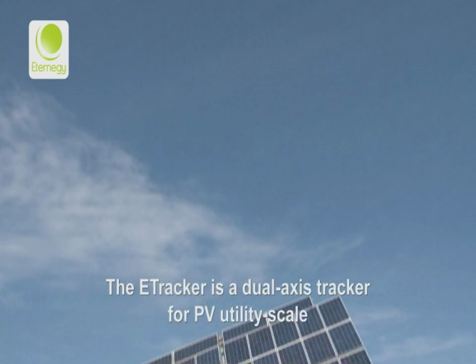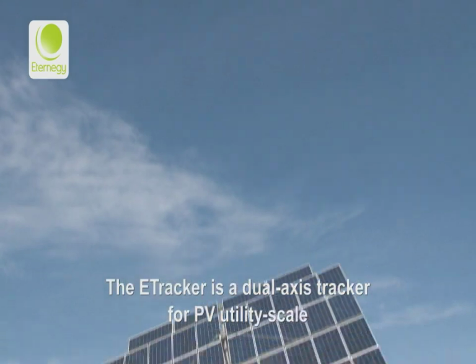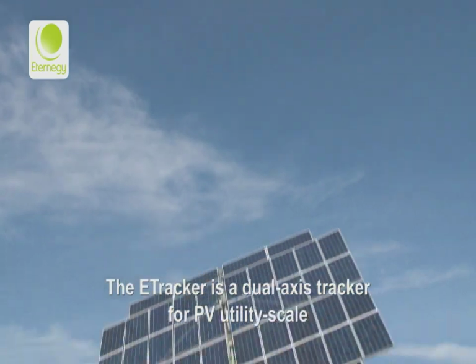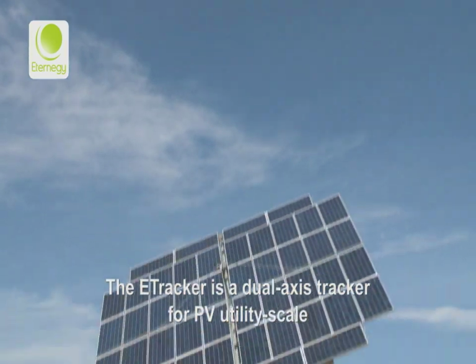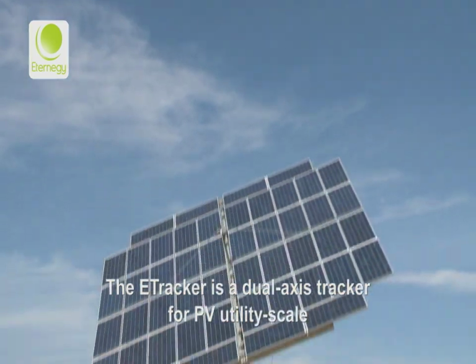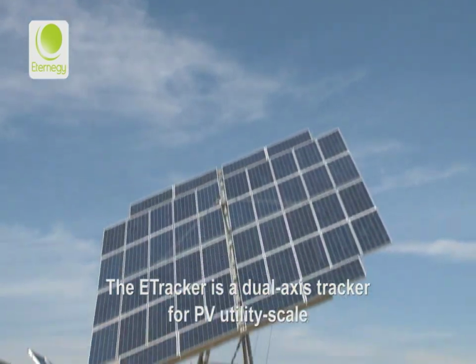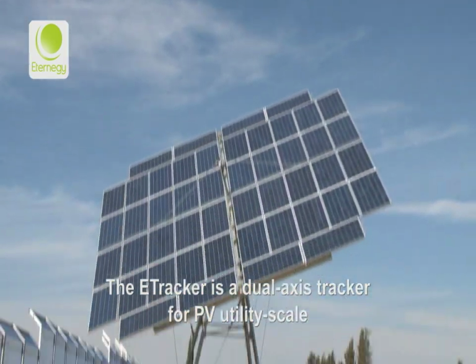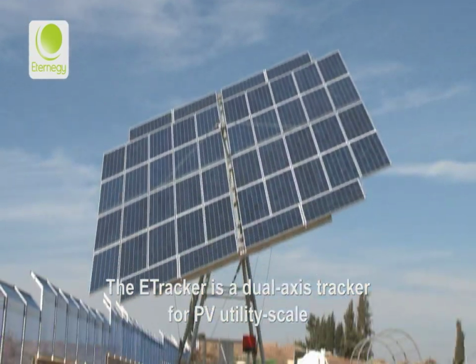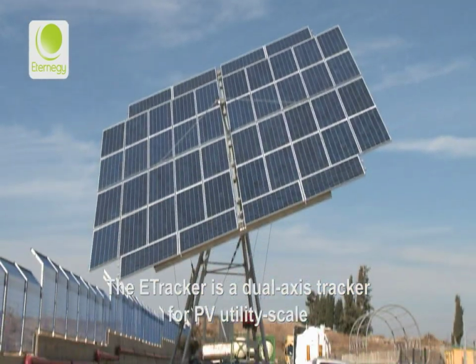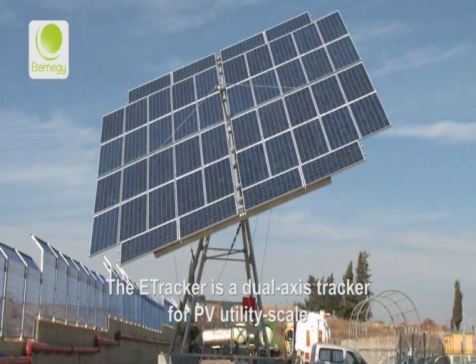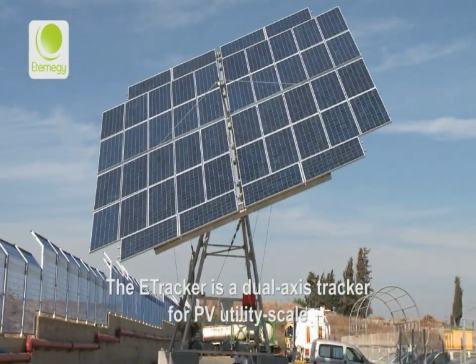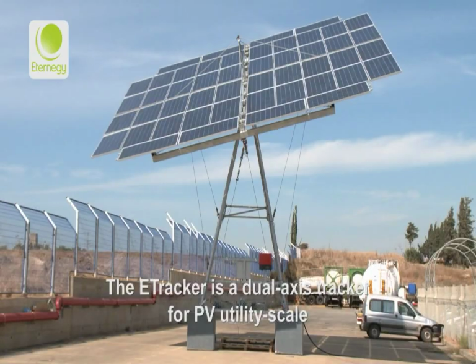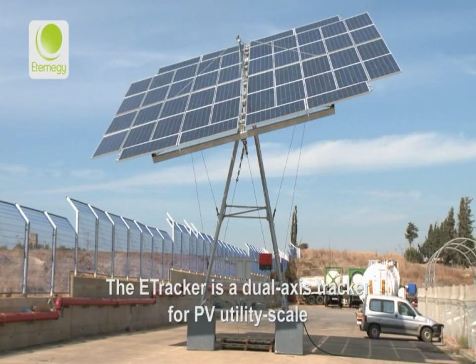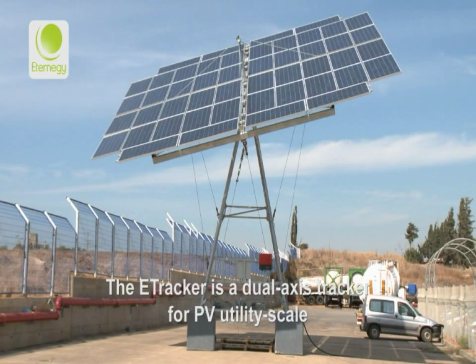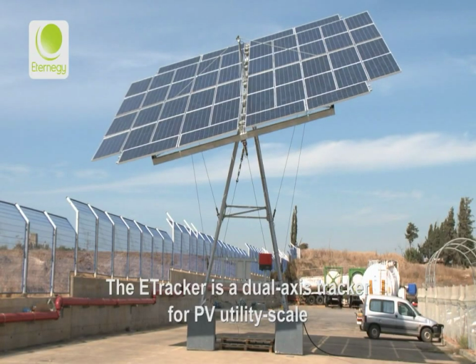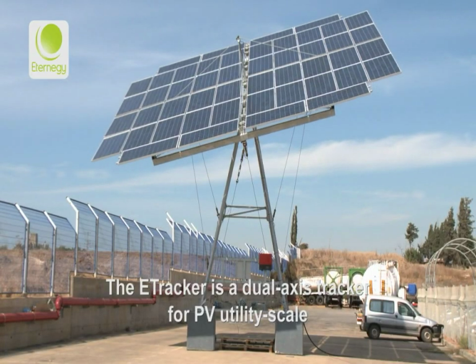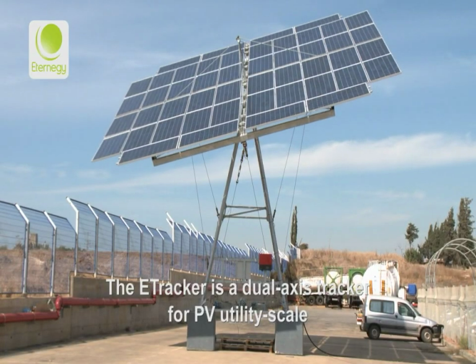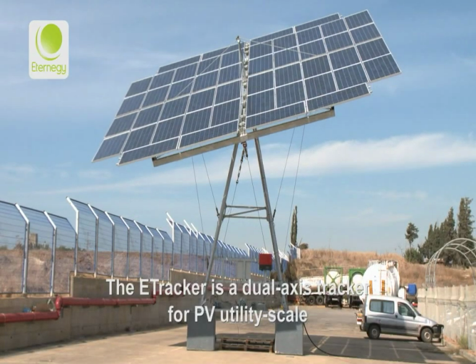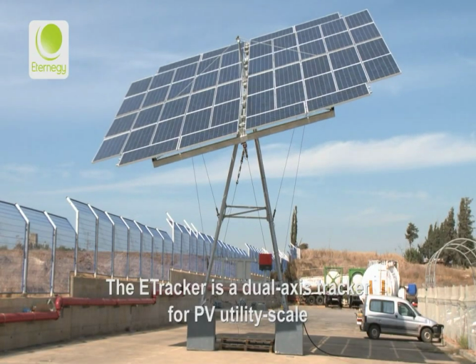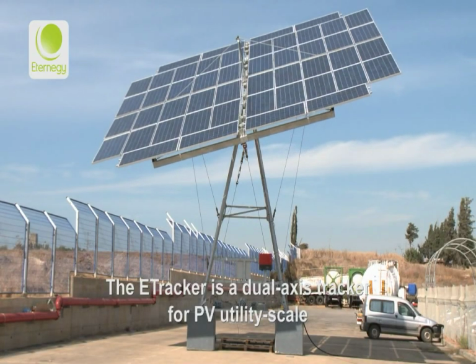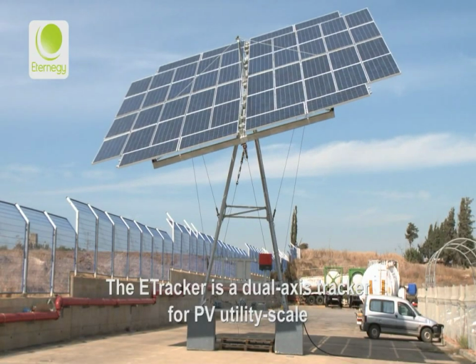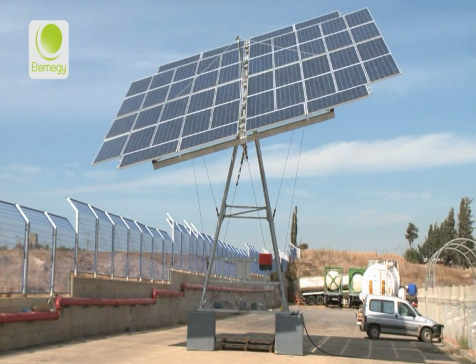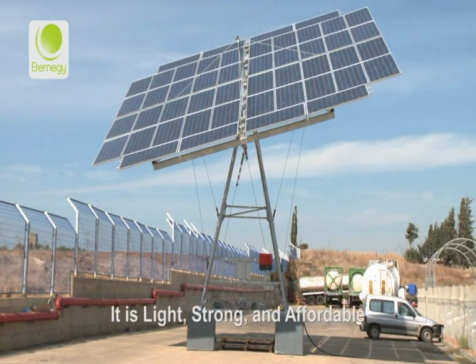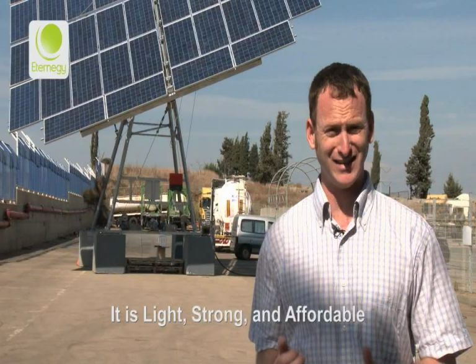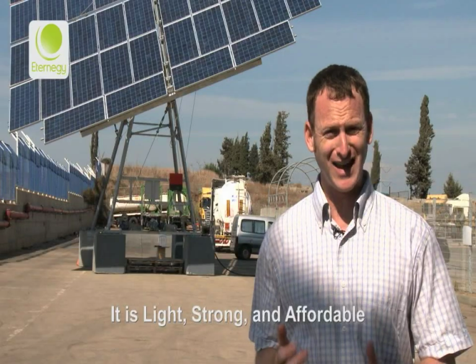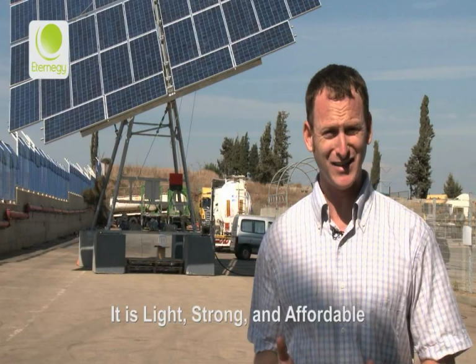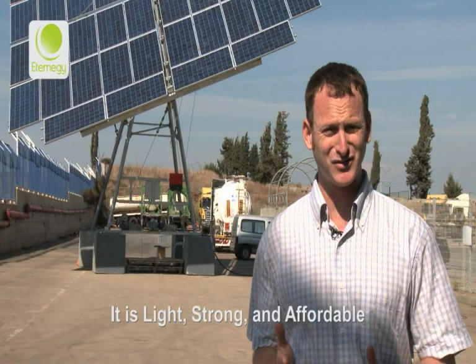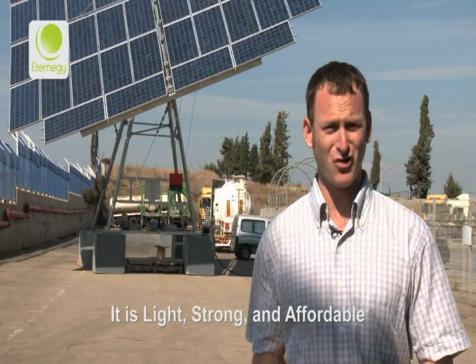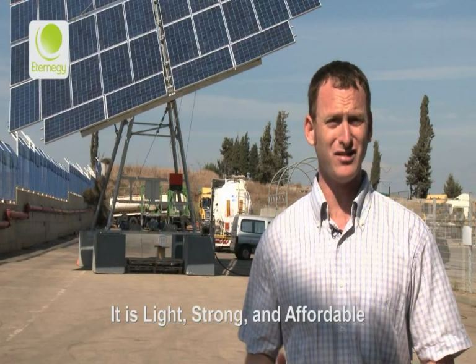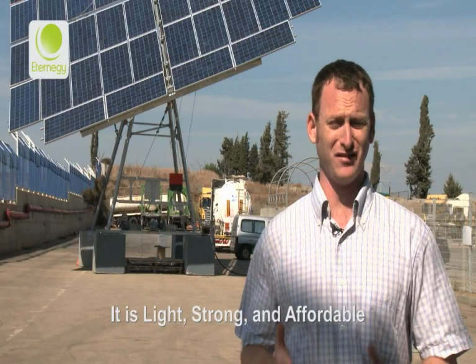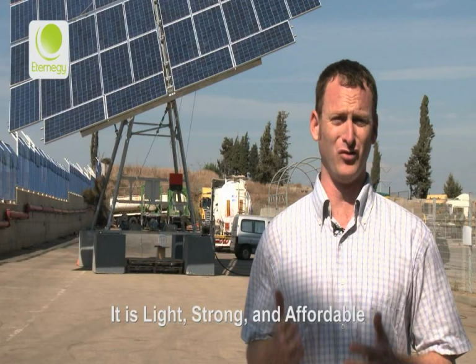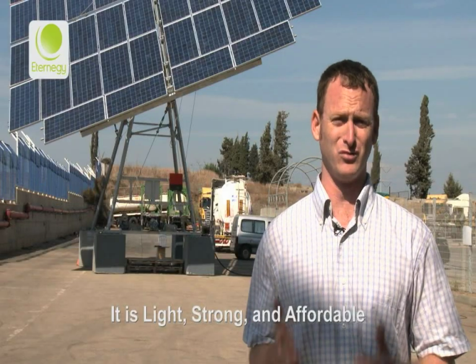eTracker is a dual access tracker for PV utility scale. It is light, strong and affordable.